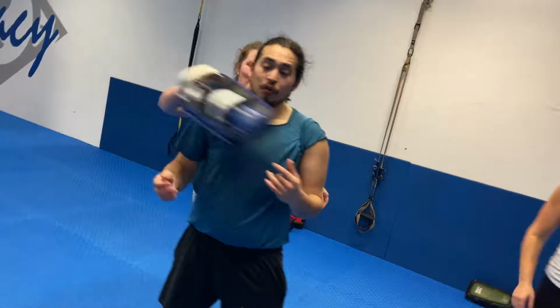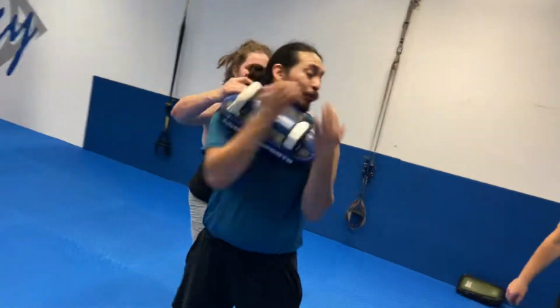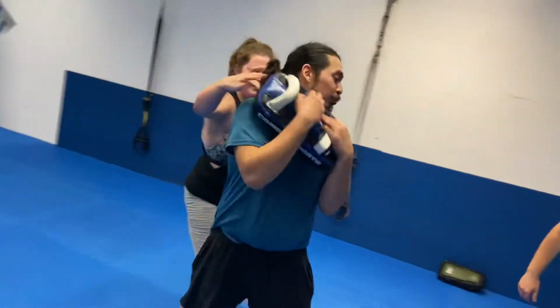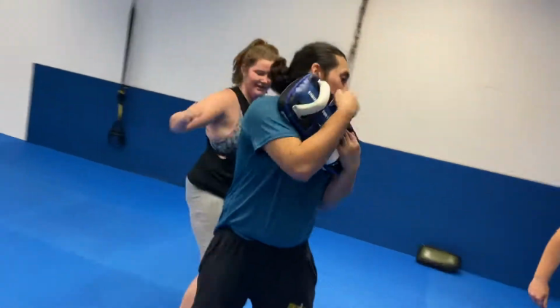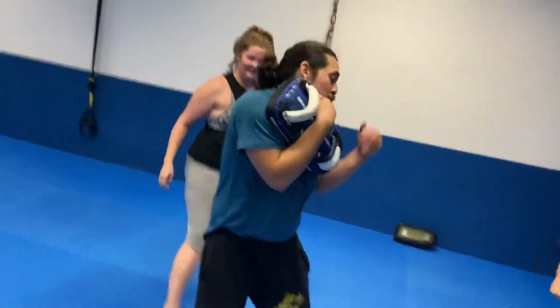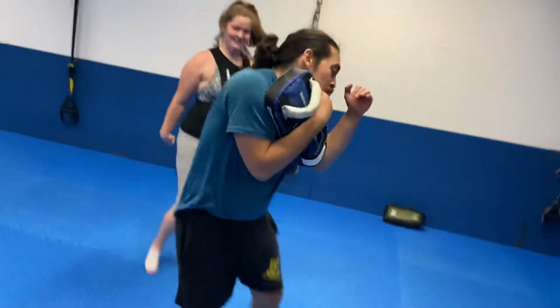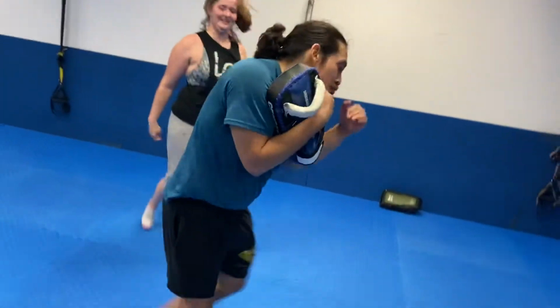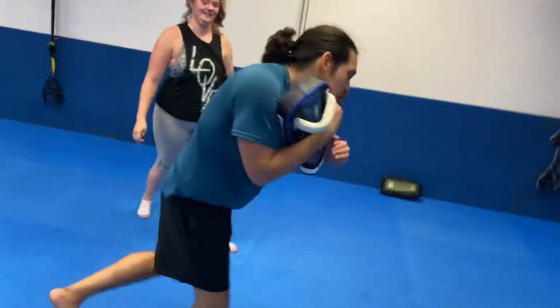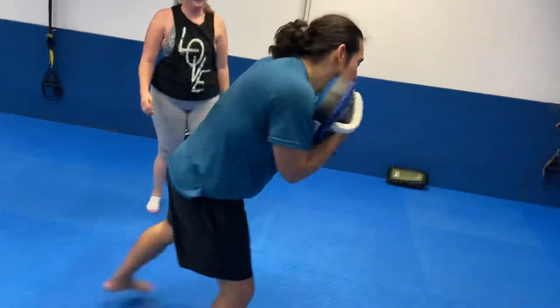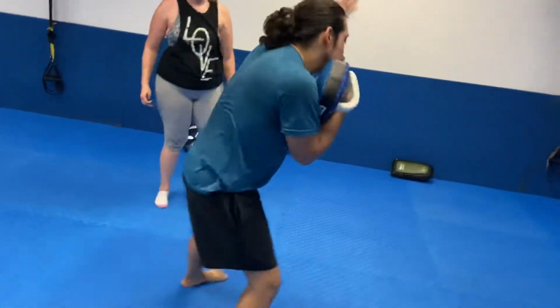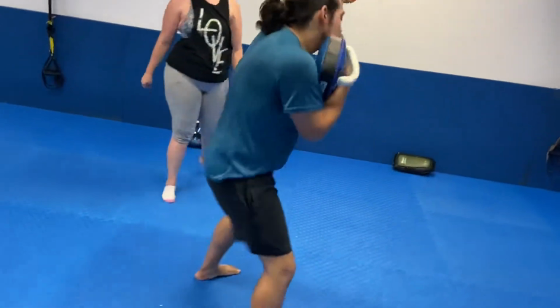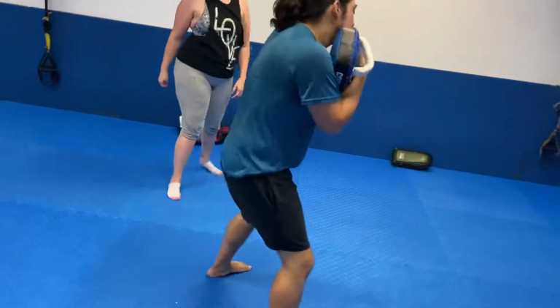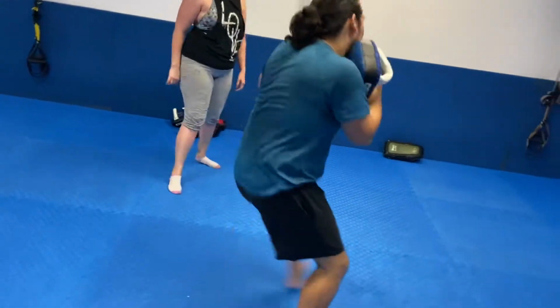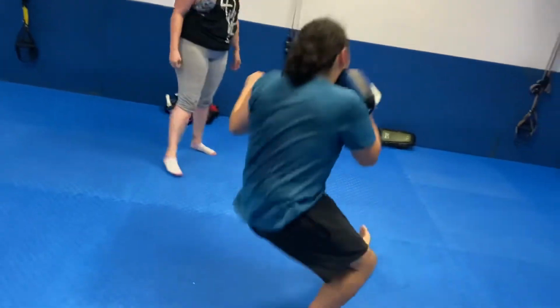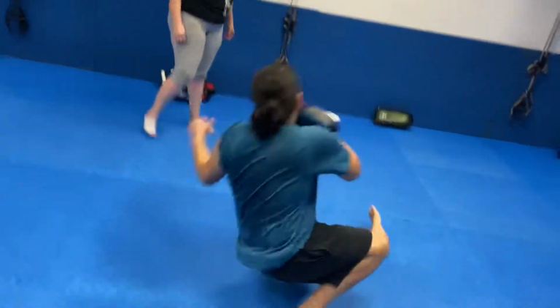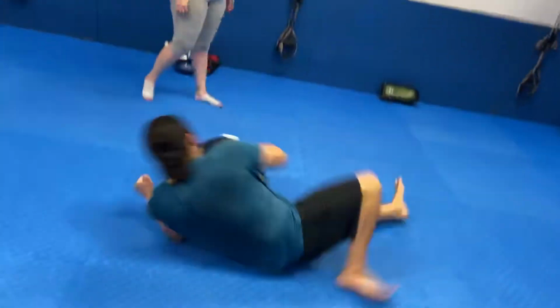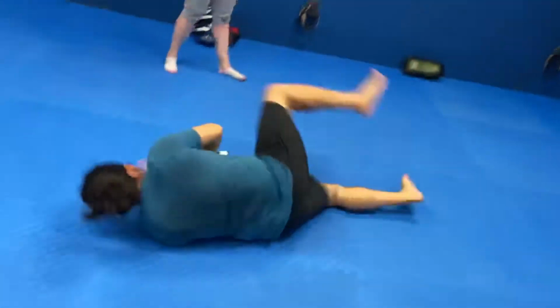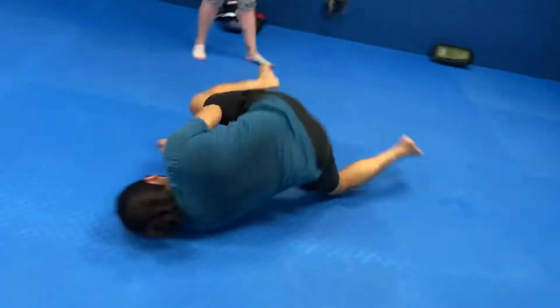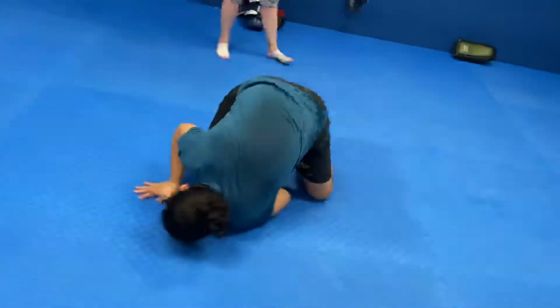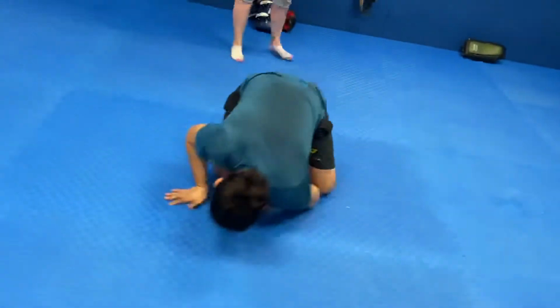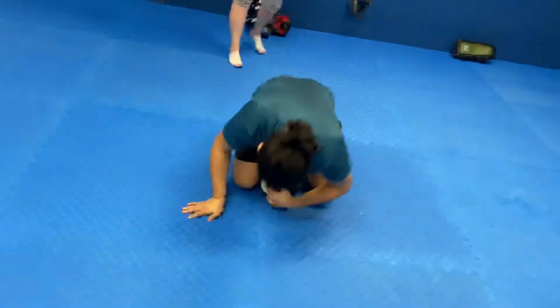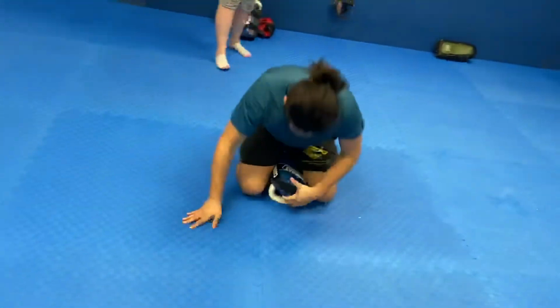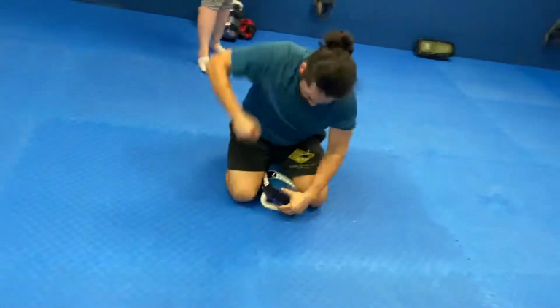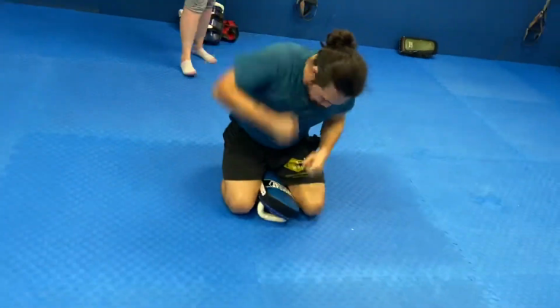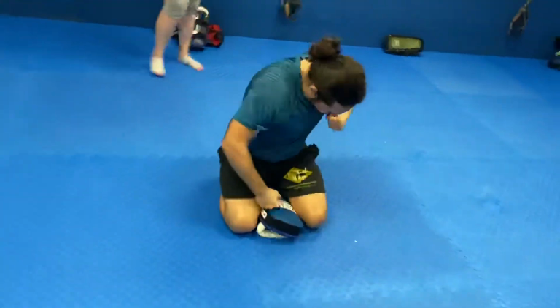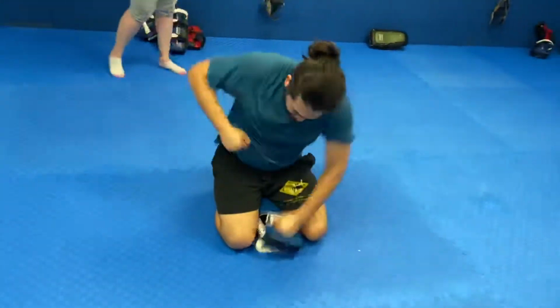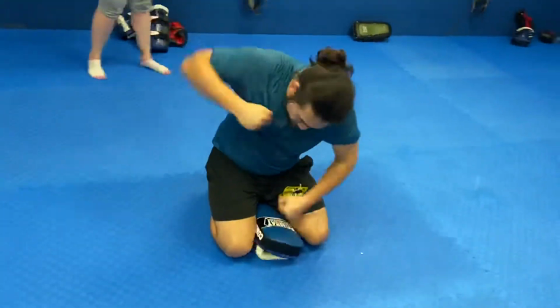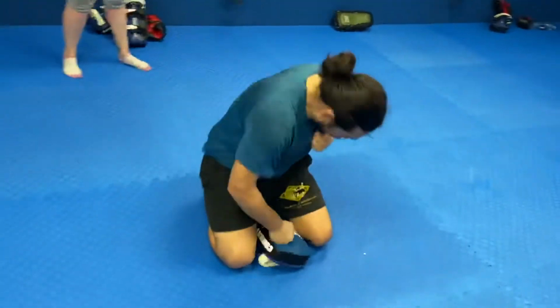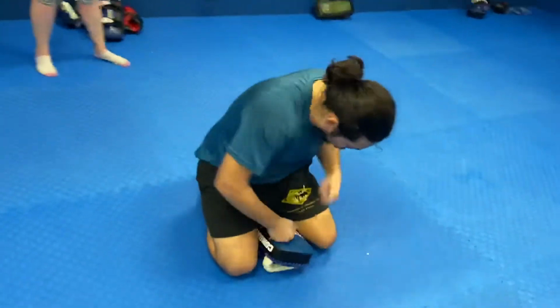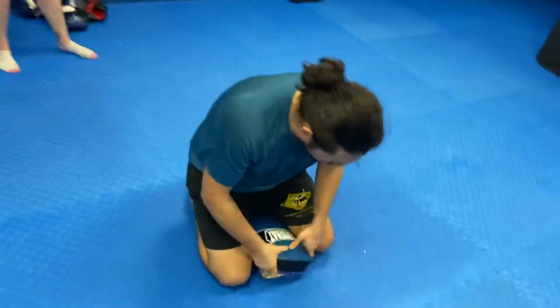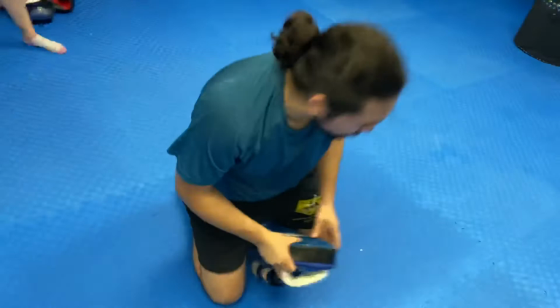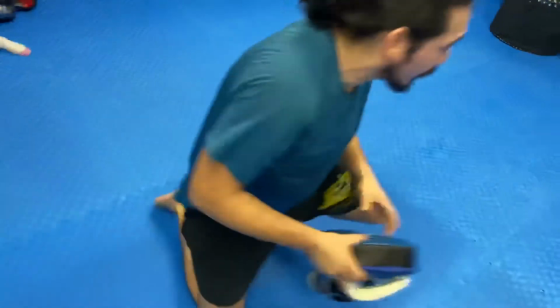Oh, that's it. Step. Side brake fall. Good. Pin. Squeeze. Punch. Nice.